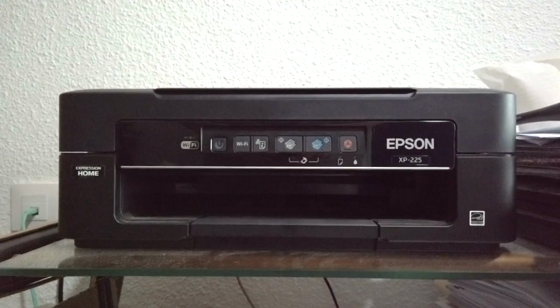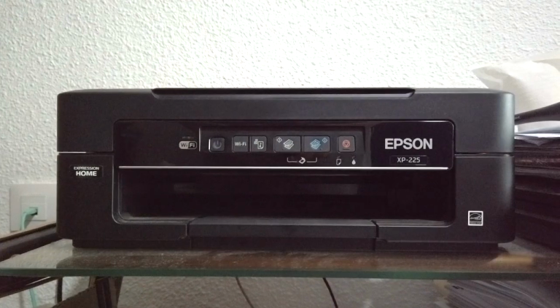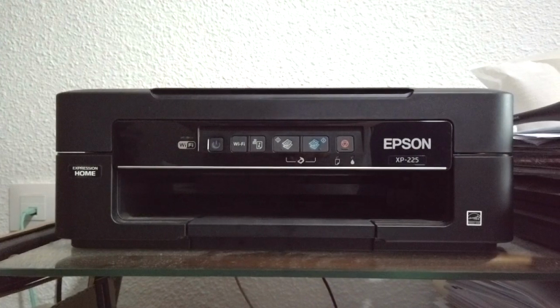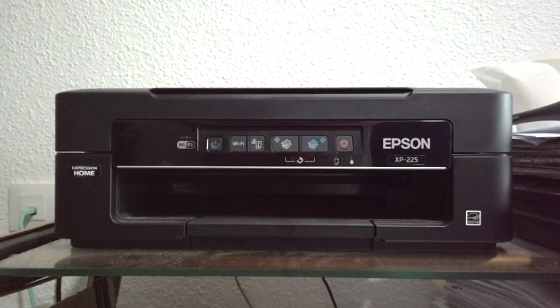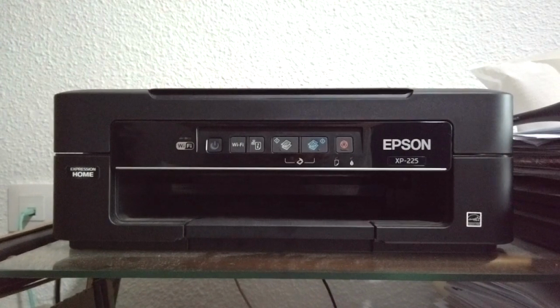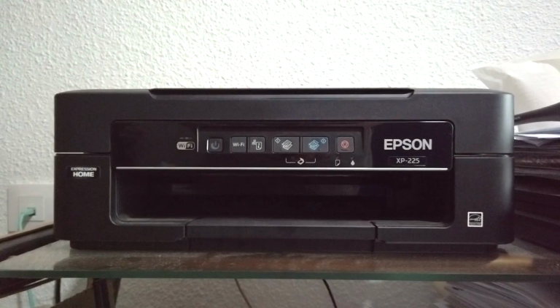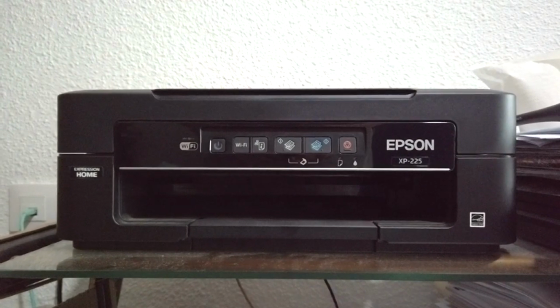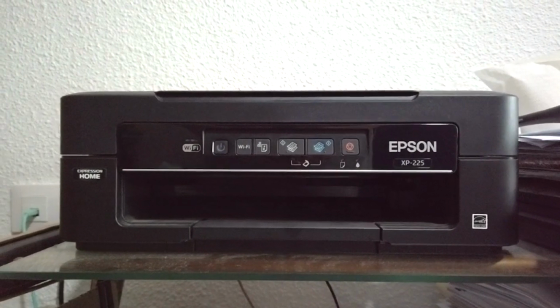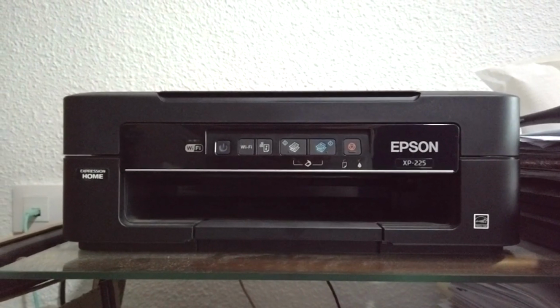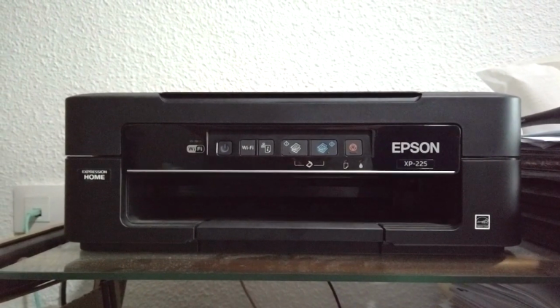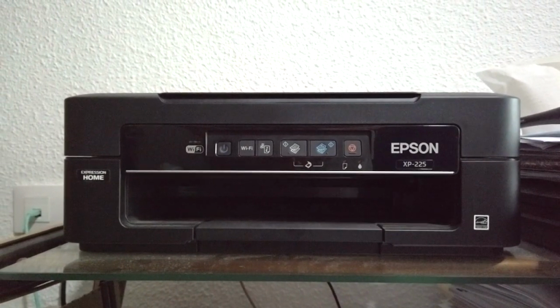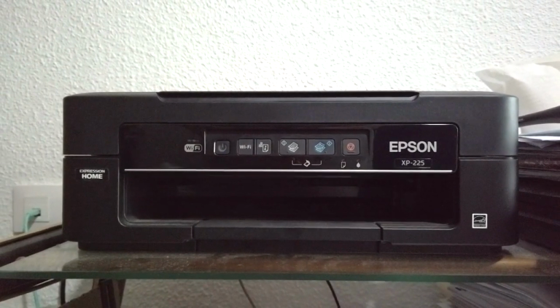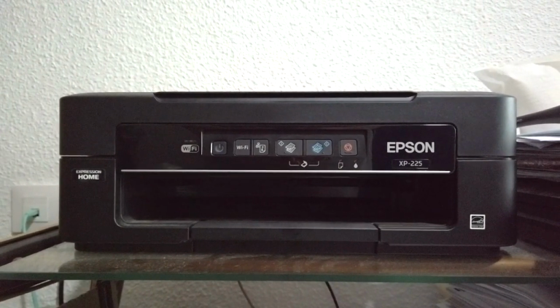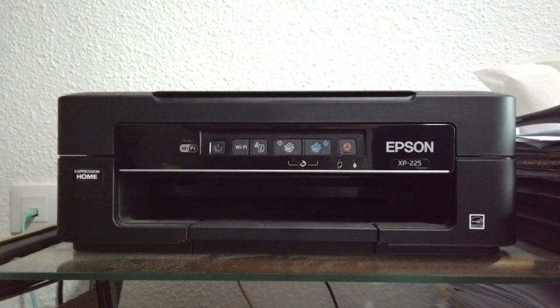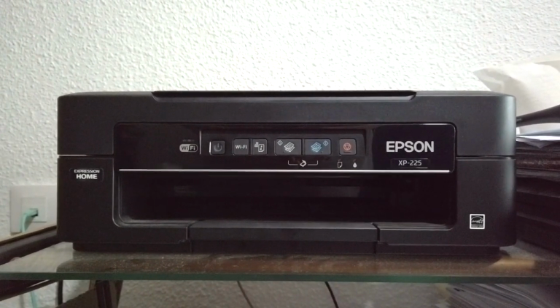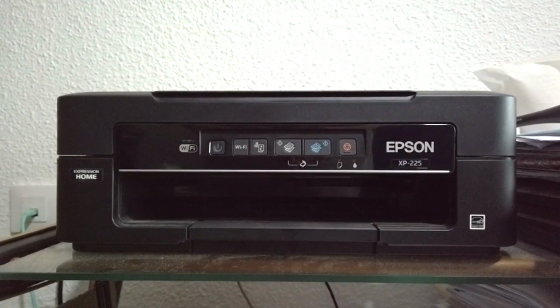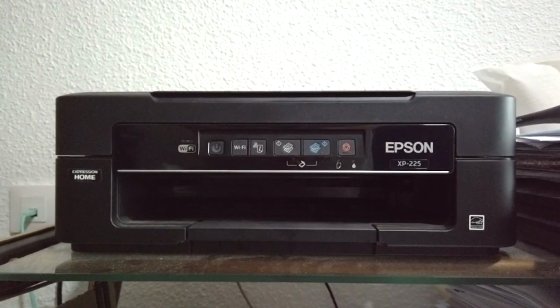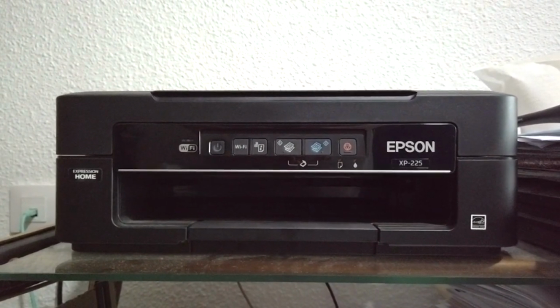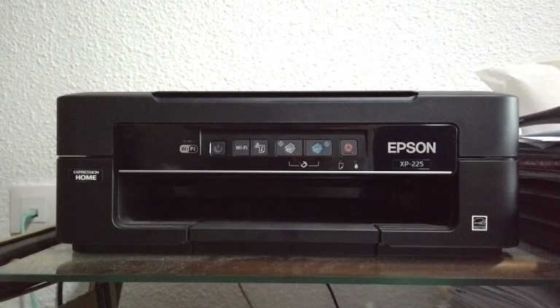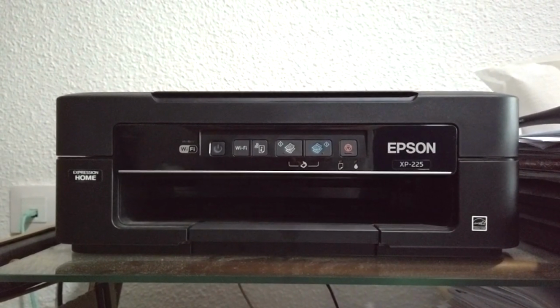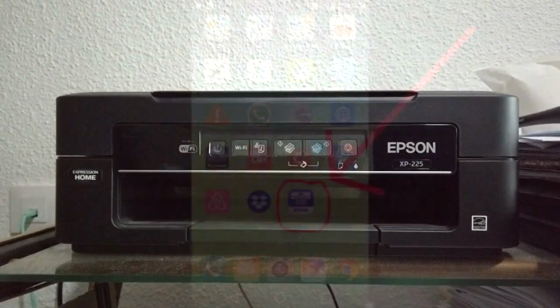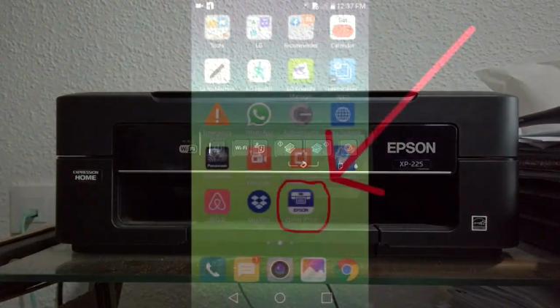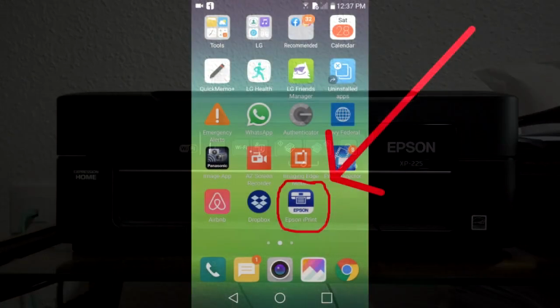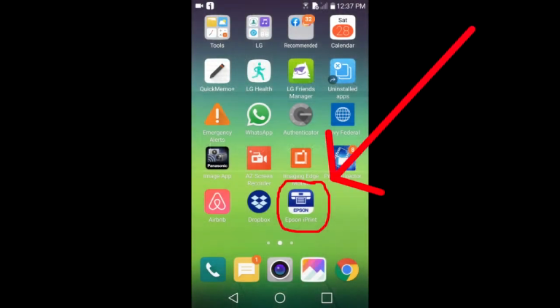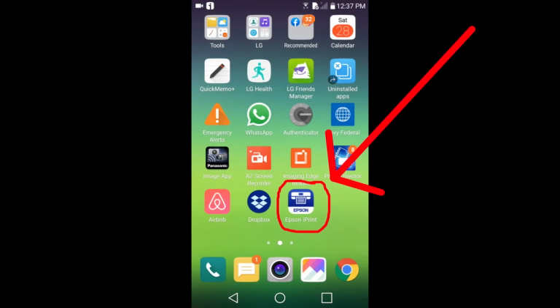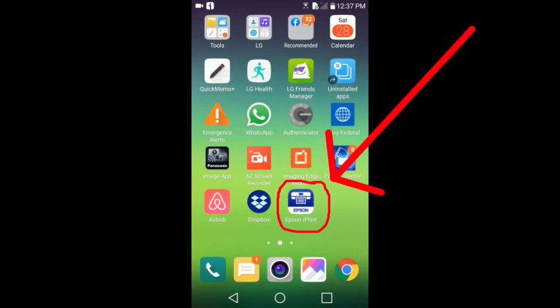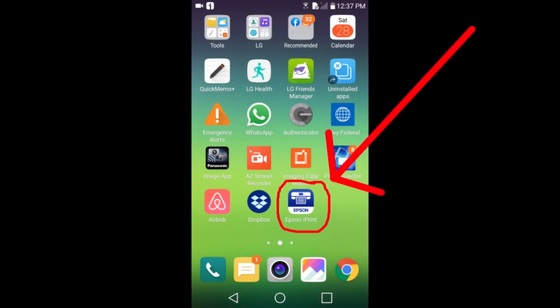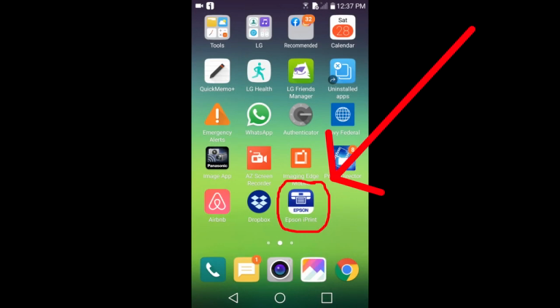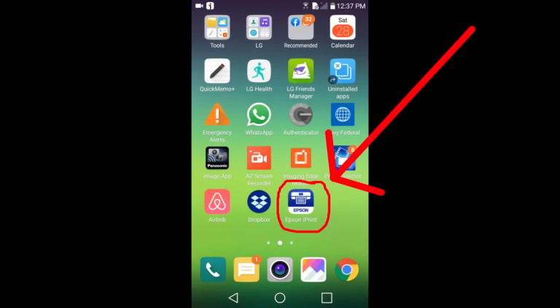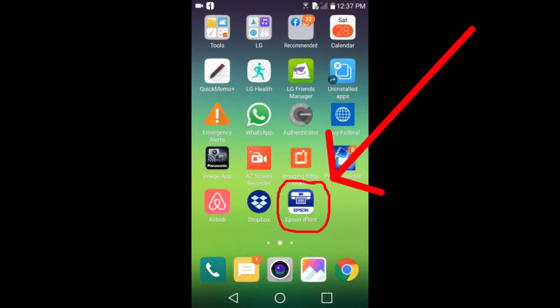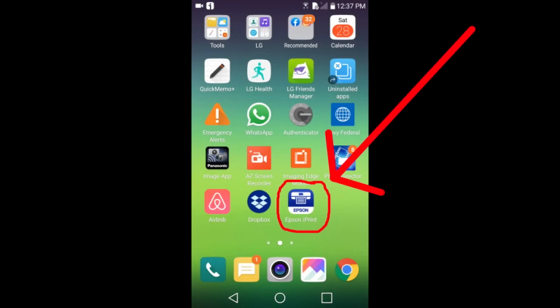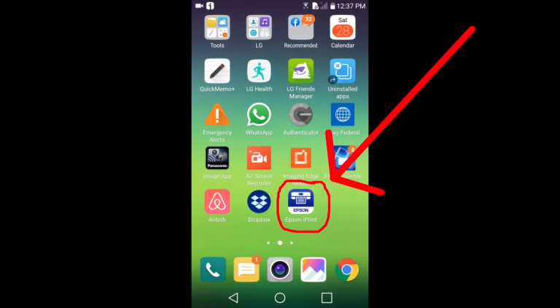Hi, this is Rob. We're going to connect the Epson Wi-Fi printer to a smart device using the Epson iPrint app.